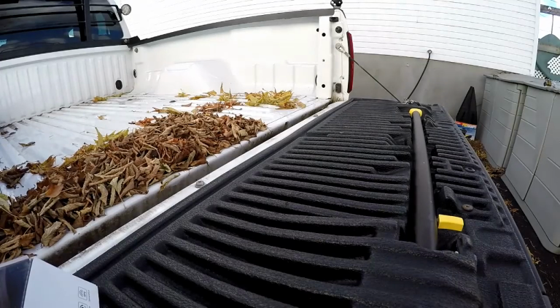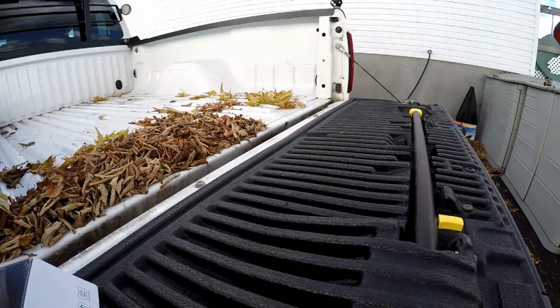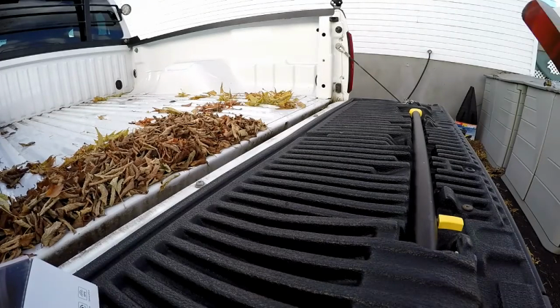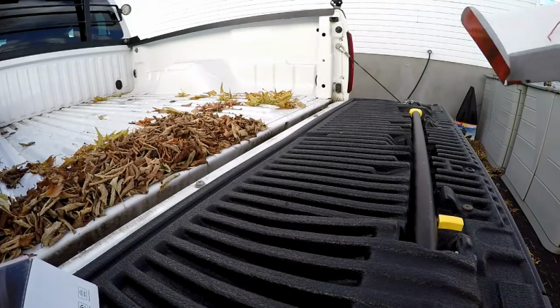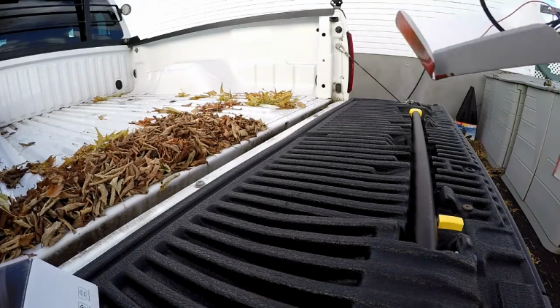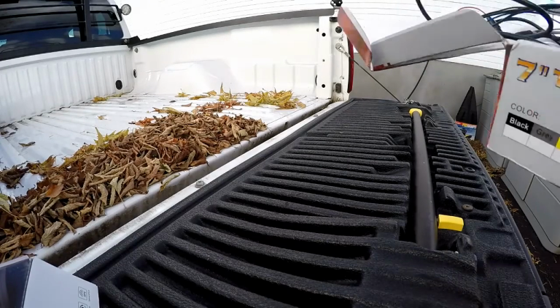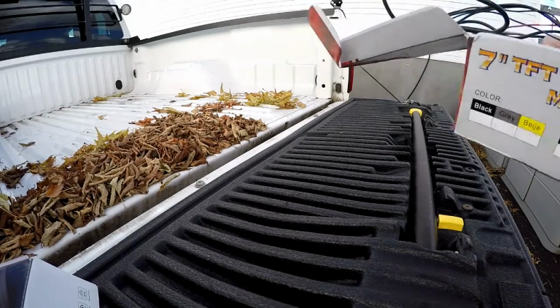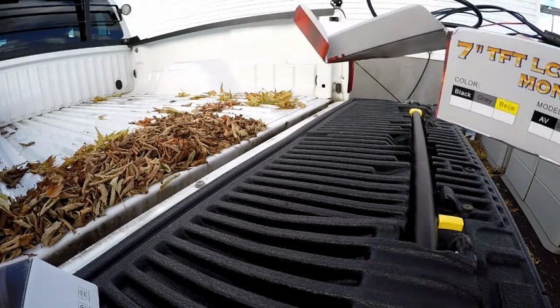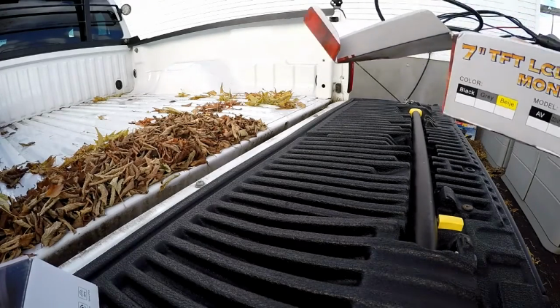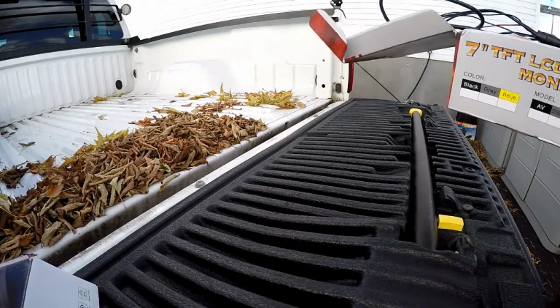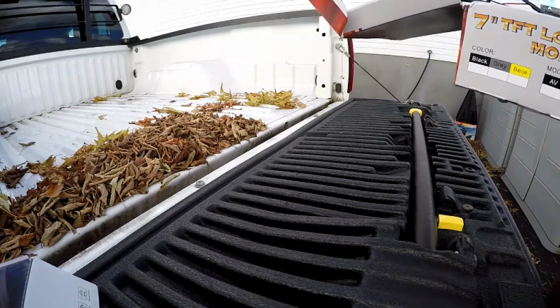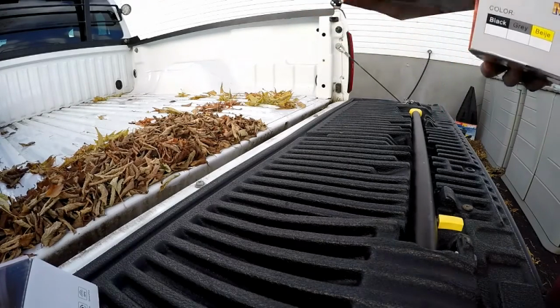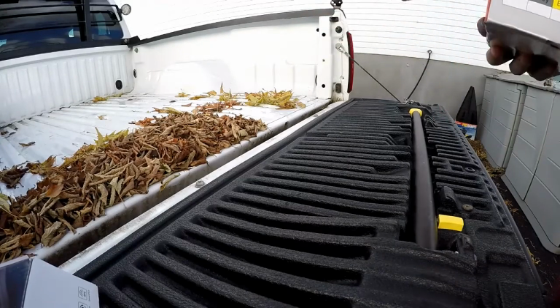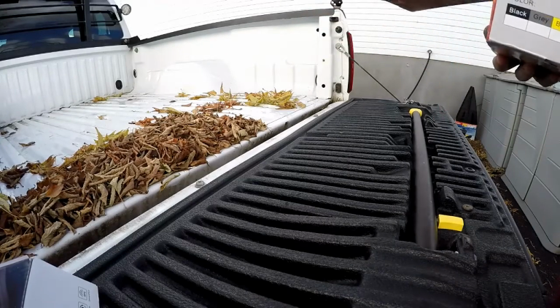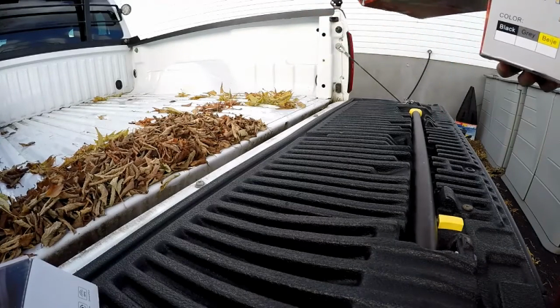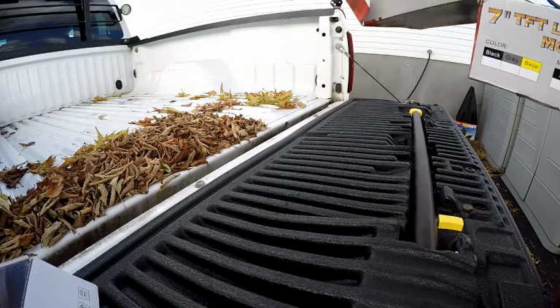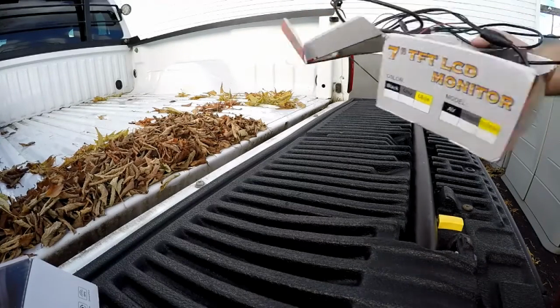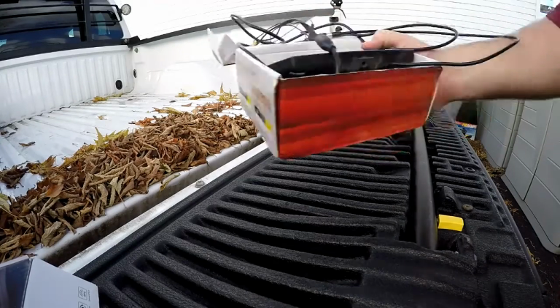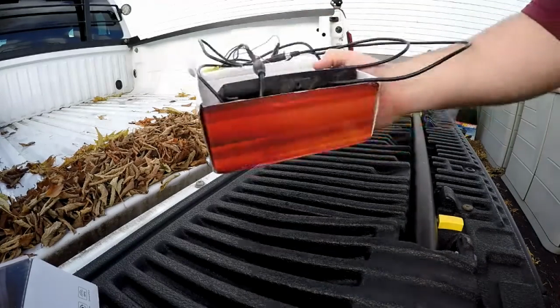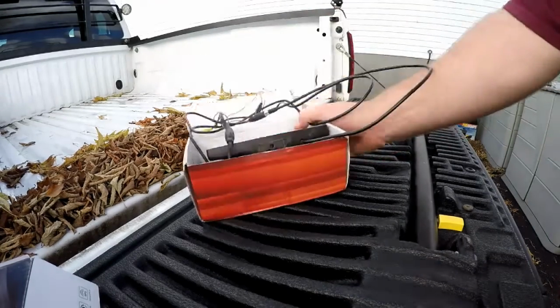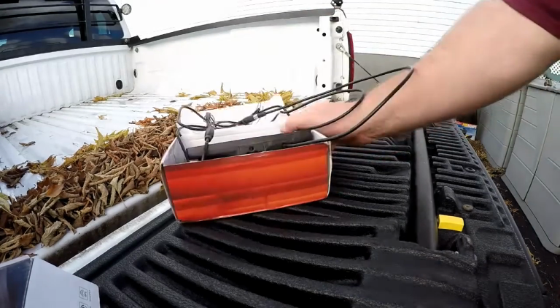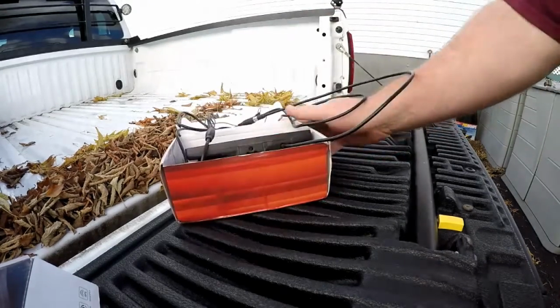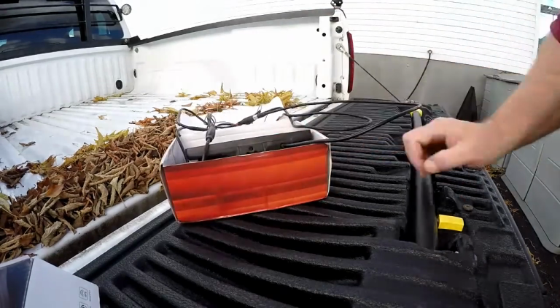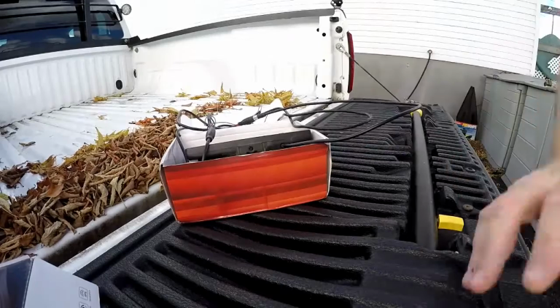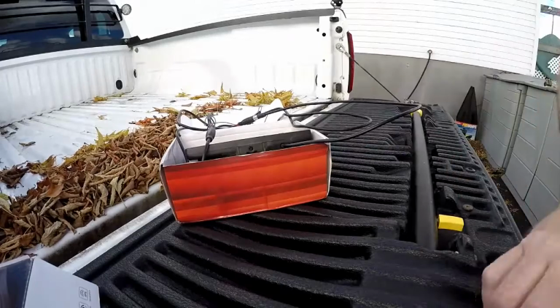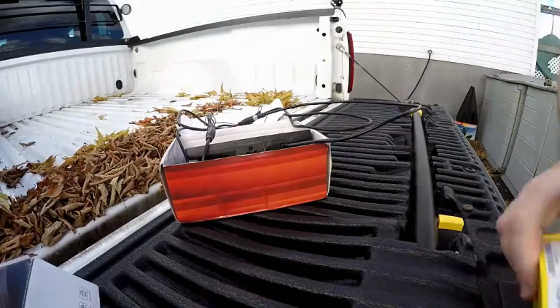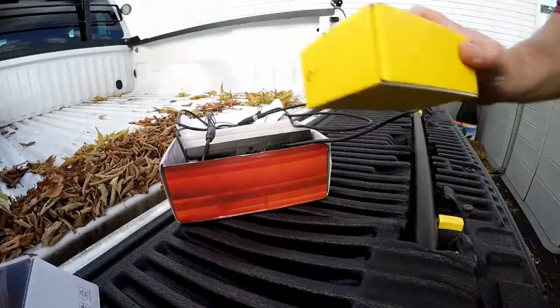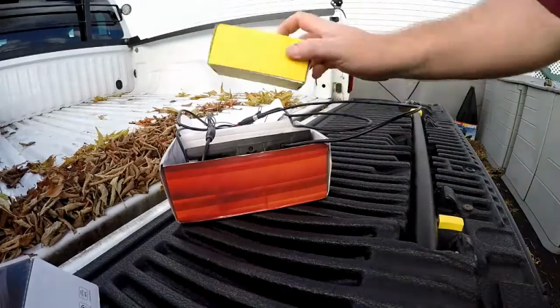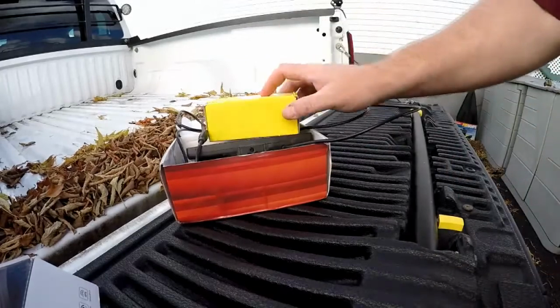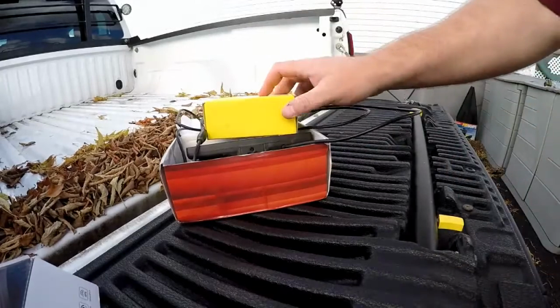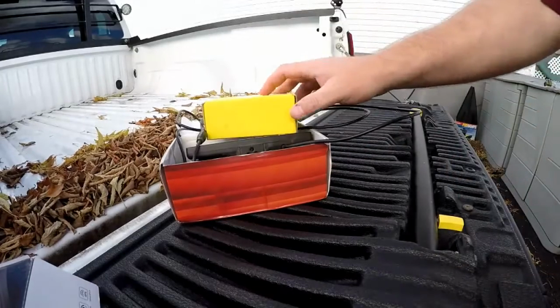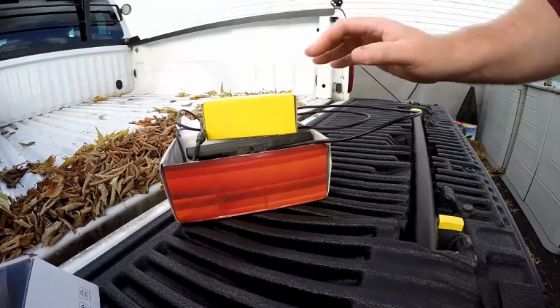All right, you snowplow junkies — it's time for the backup camera monitor camera.